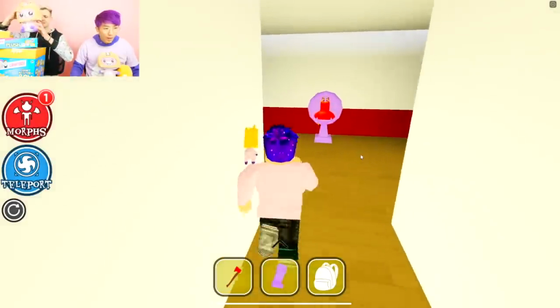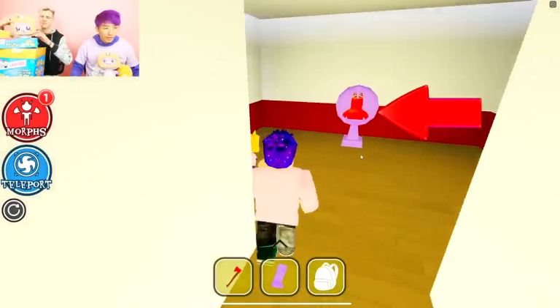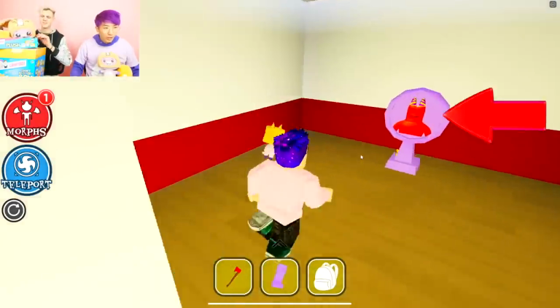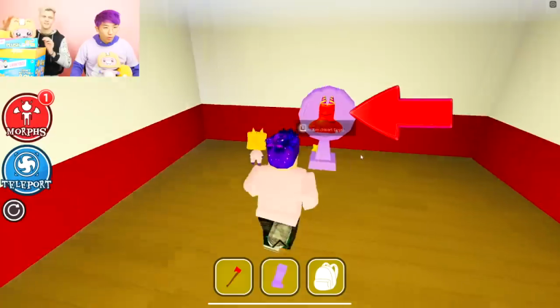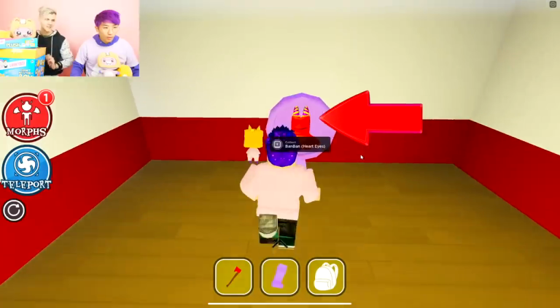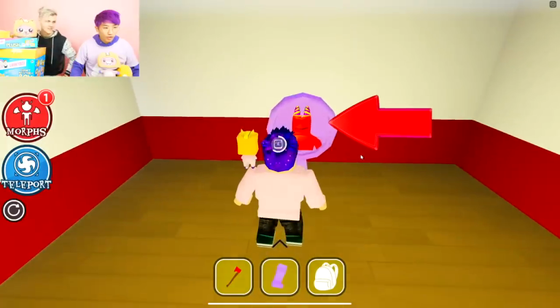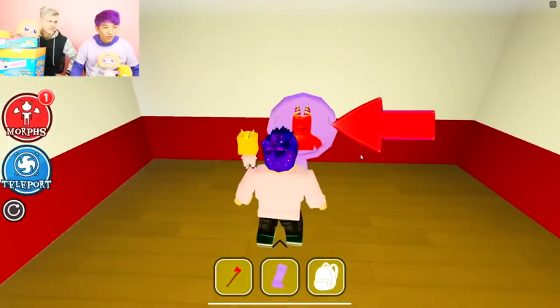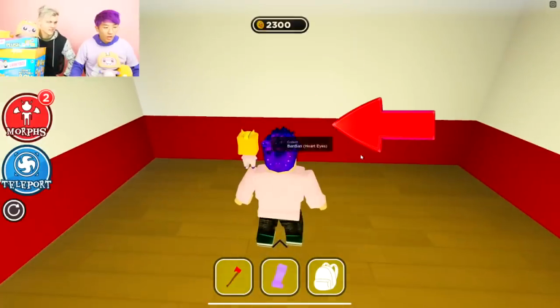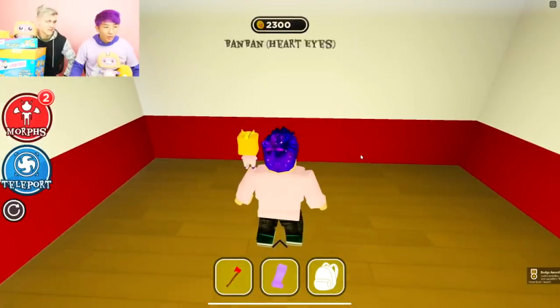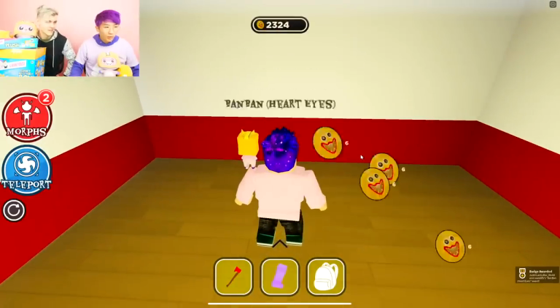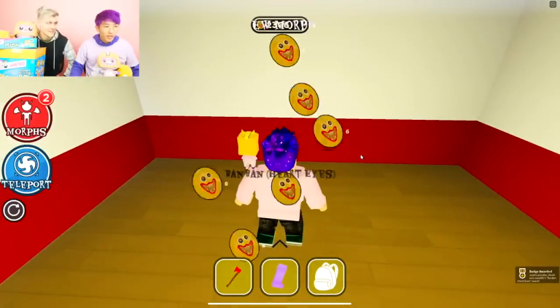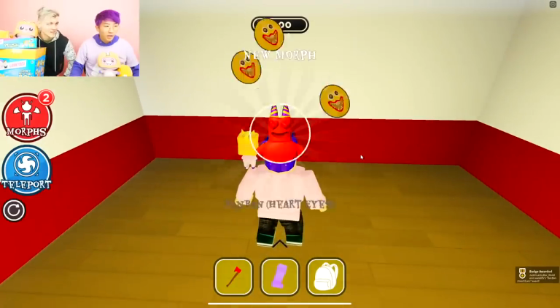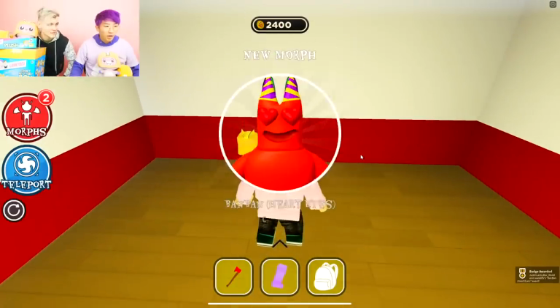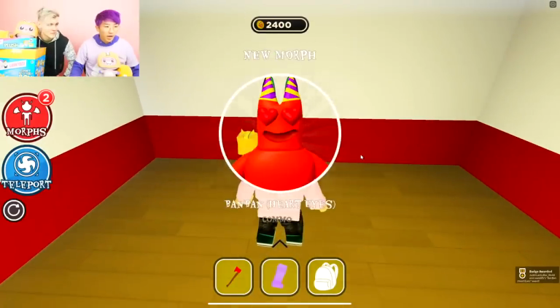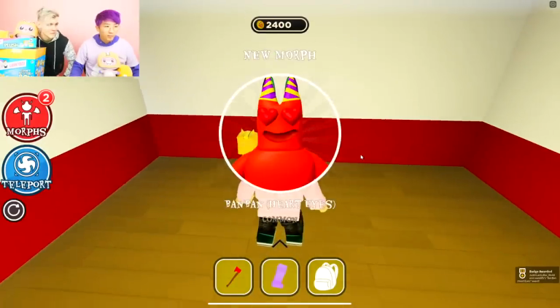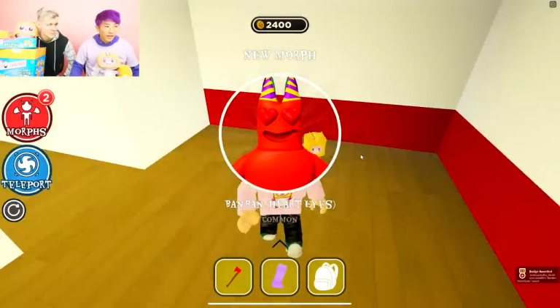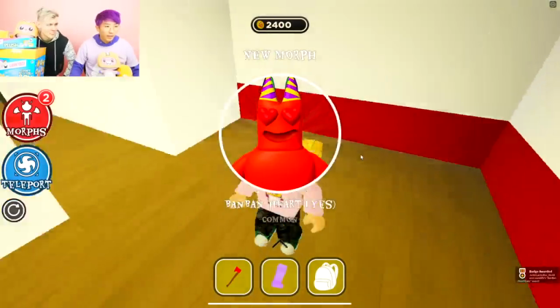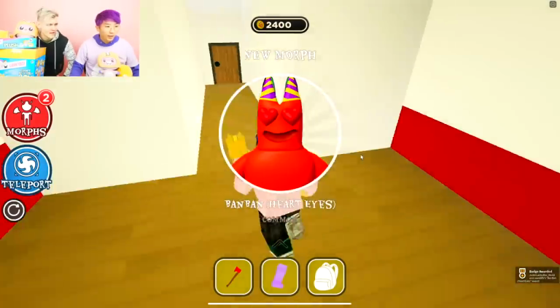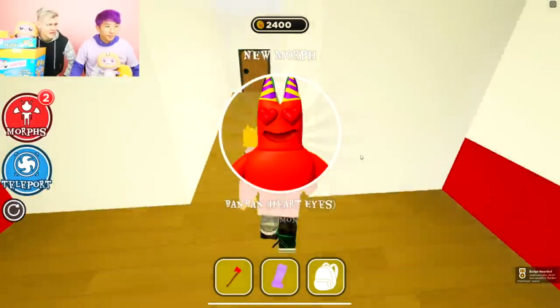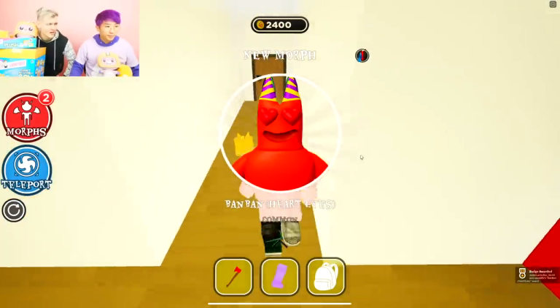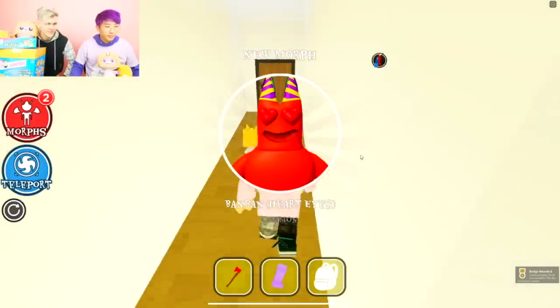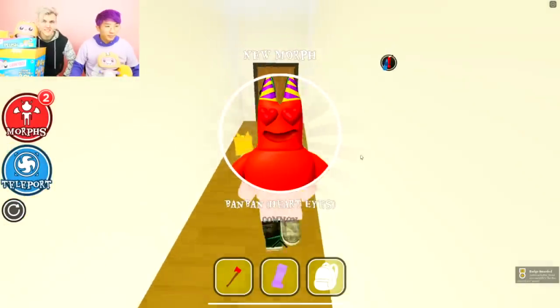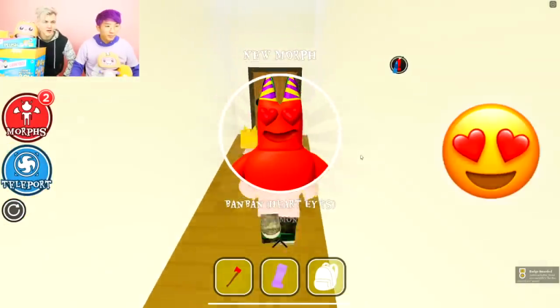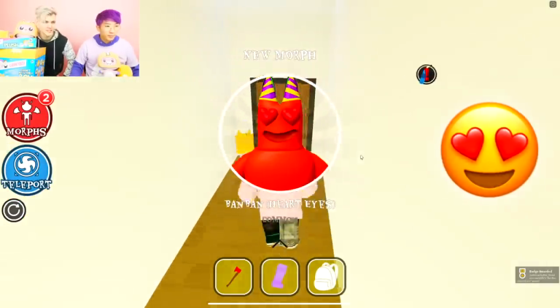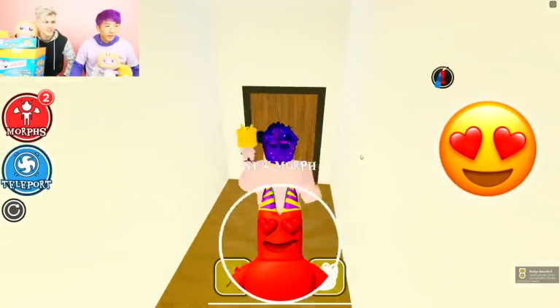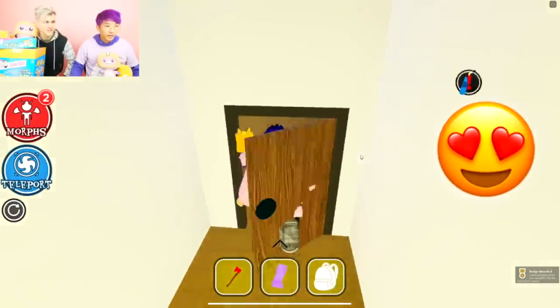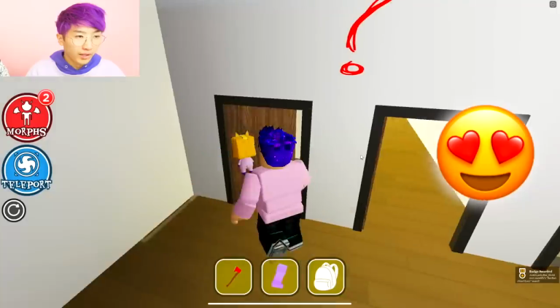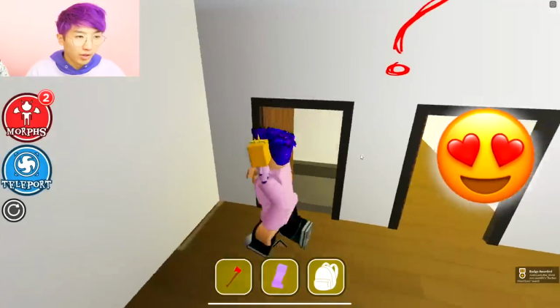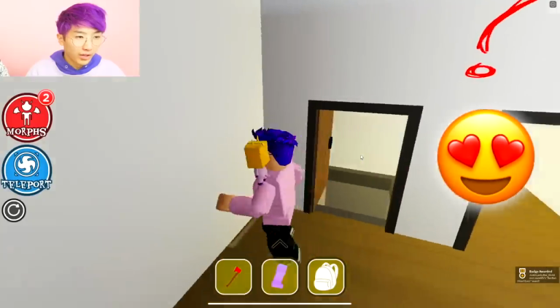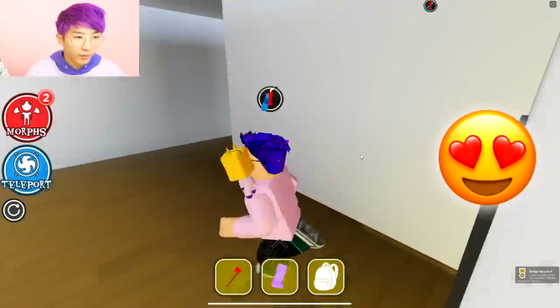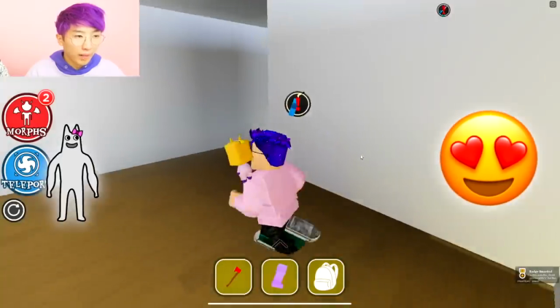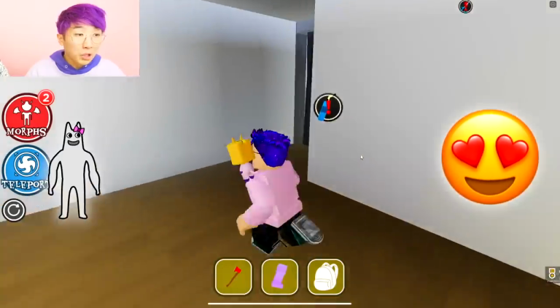I guessed the right door. What is this? We got Heart Eyes BamBan. Oh, it's like the emoji. Adam has heart eyes for Bambolina.